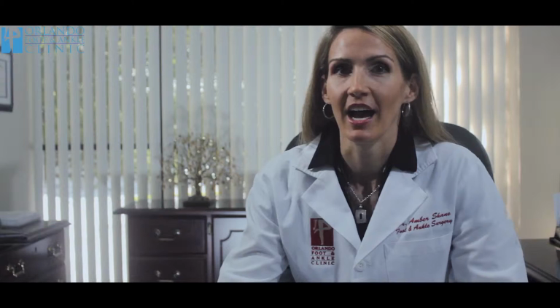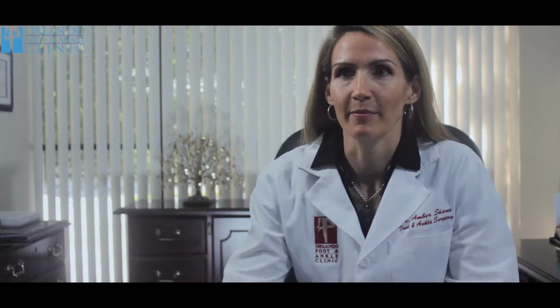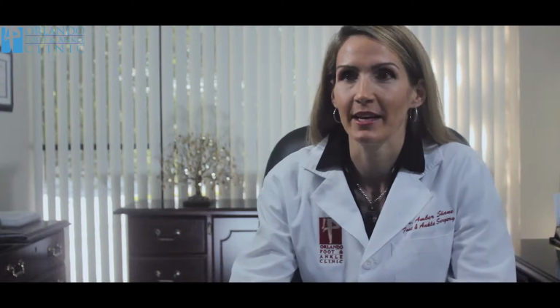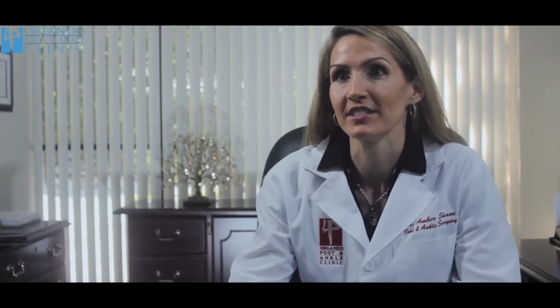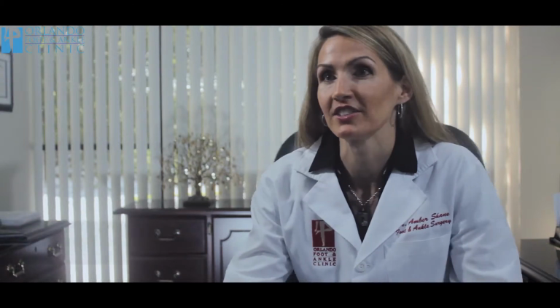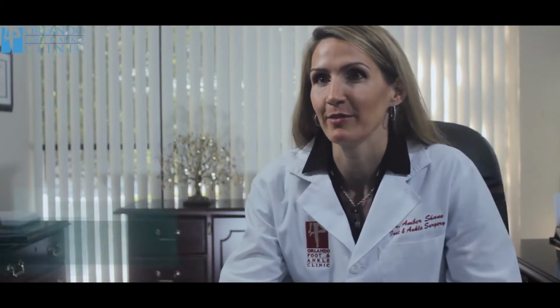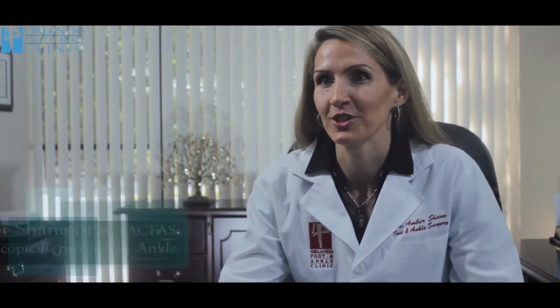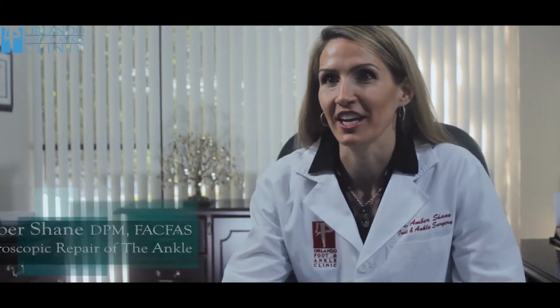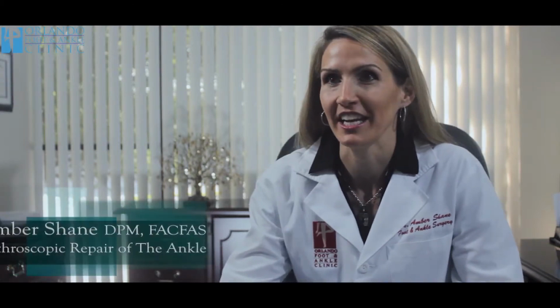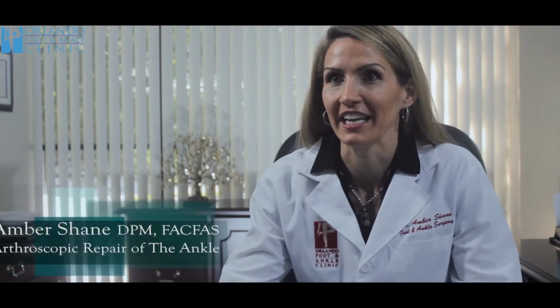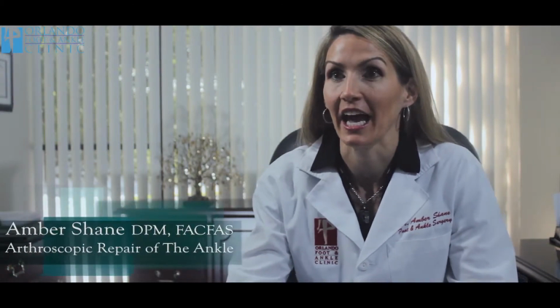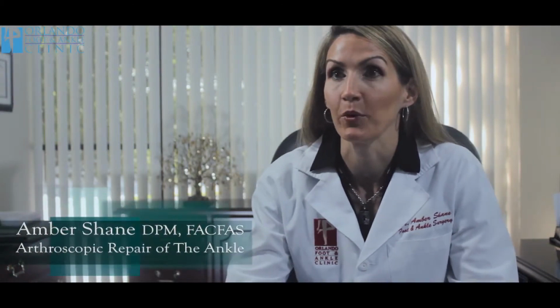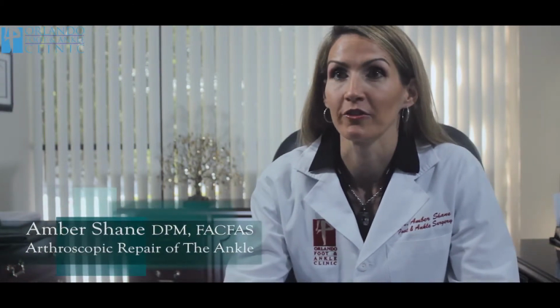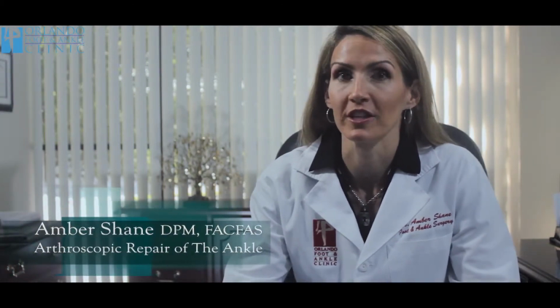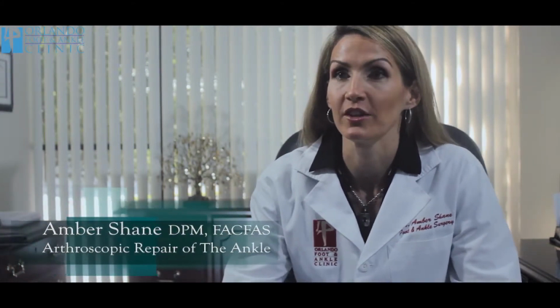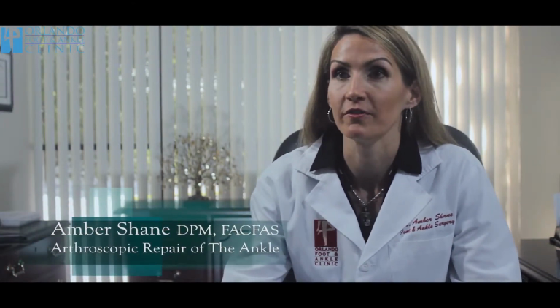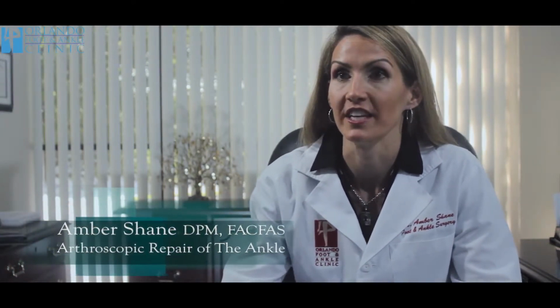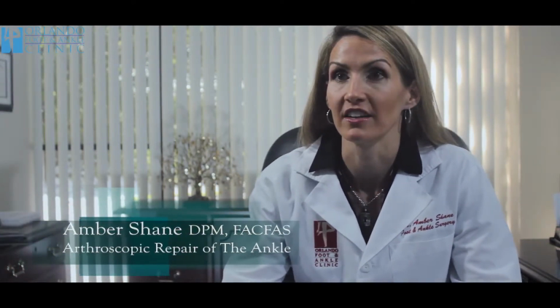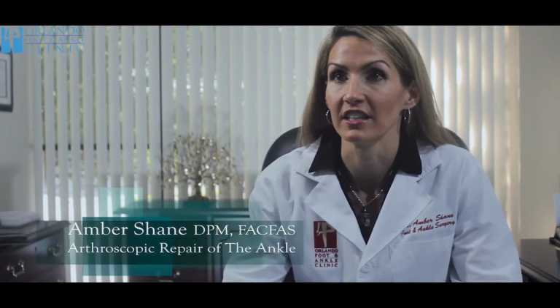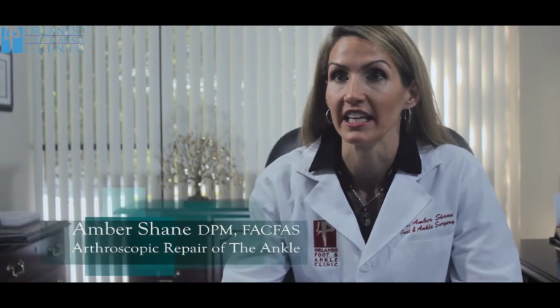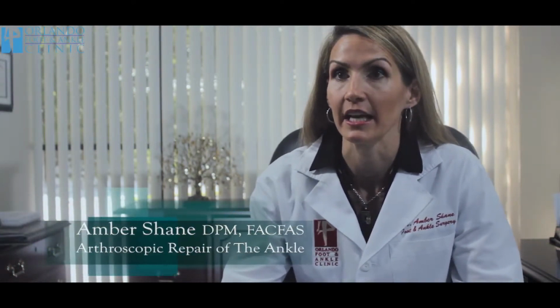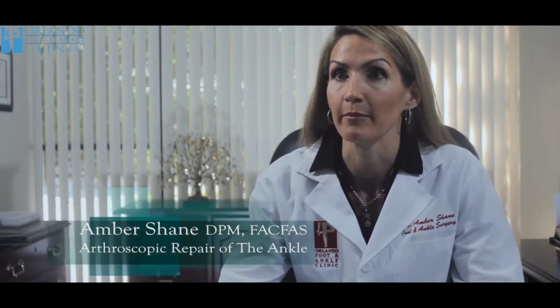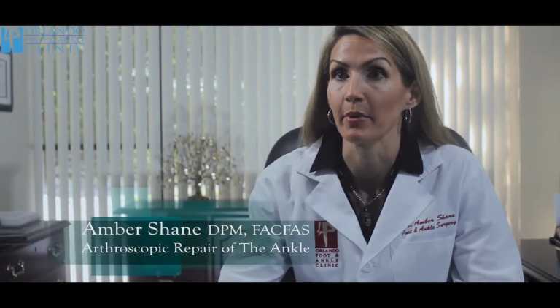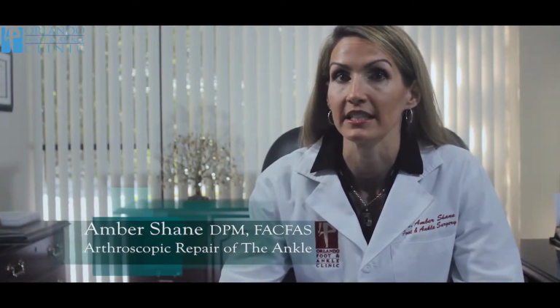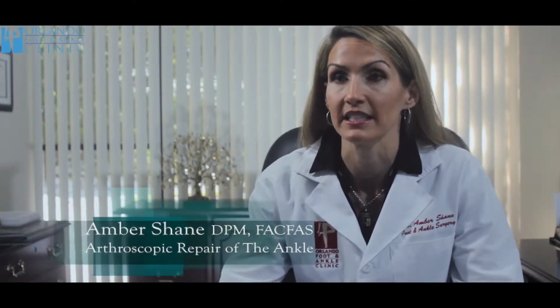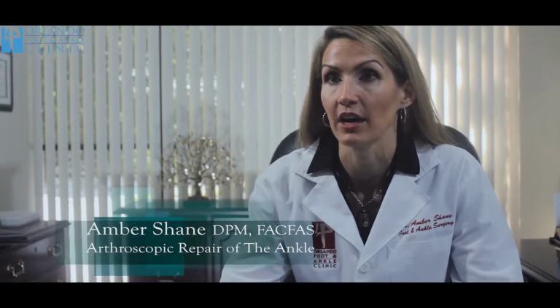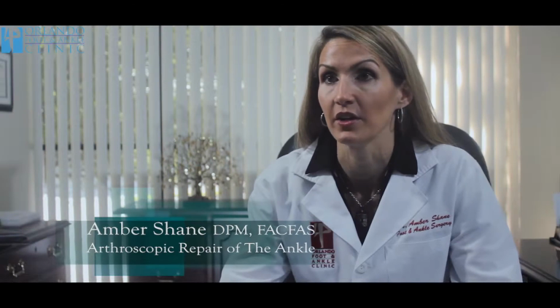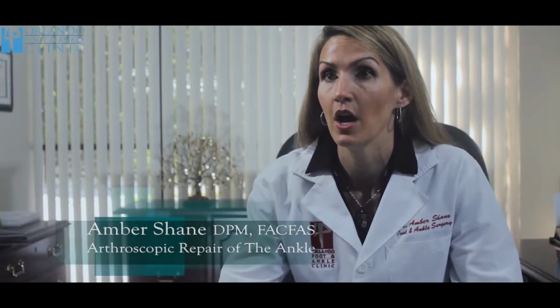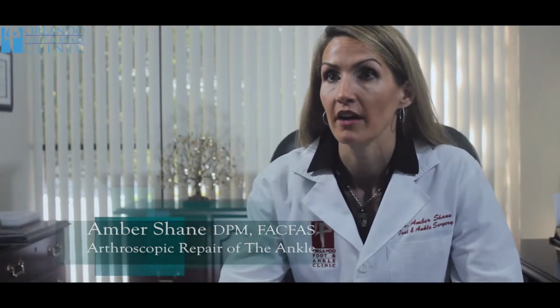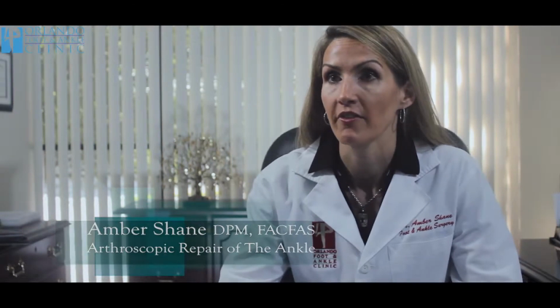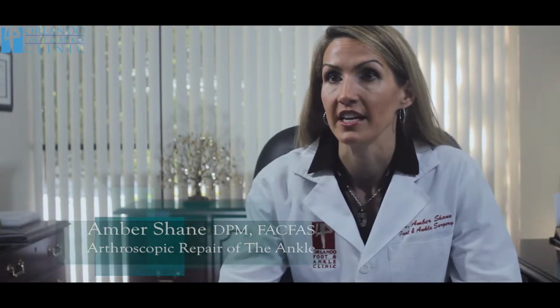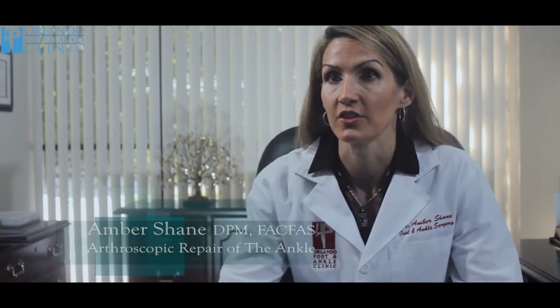Hi, my name is Dr. Amber Shane and I work for Orlando Foot and Ankle Clinic. My practice is out in the Far East Orlando, Waterford Lakes area.